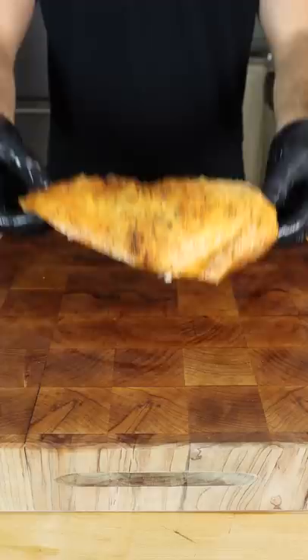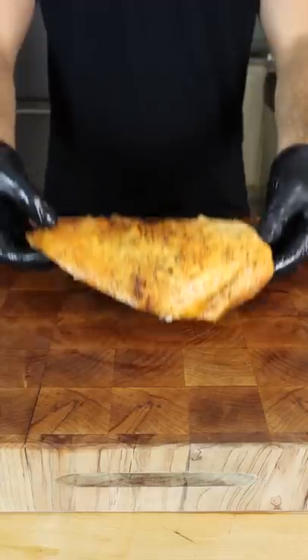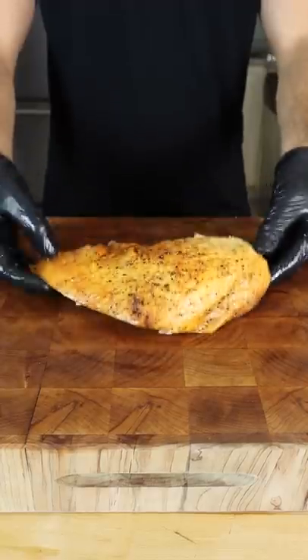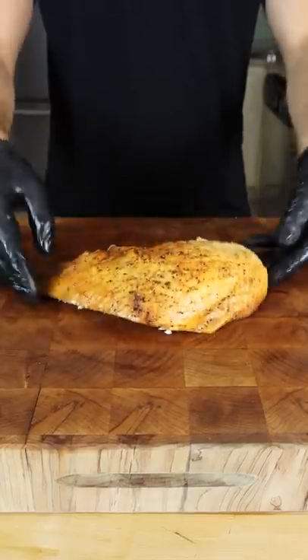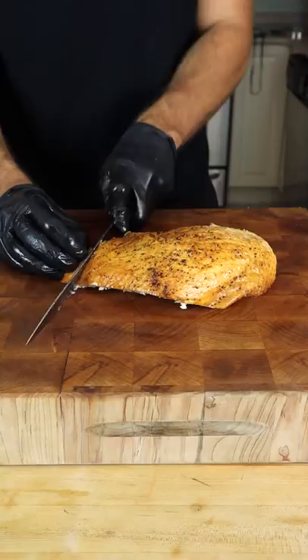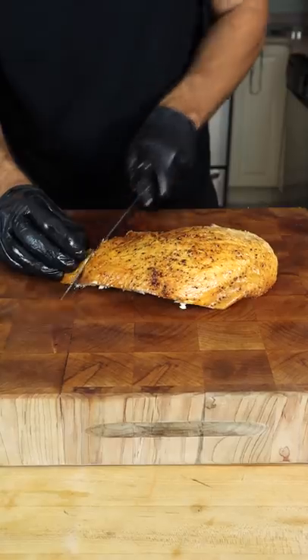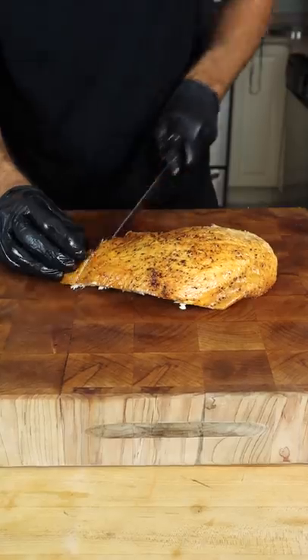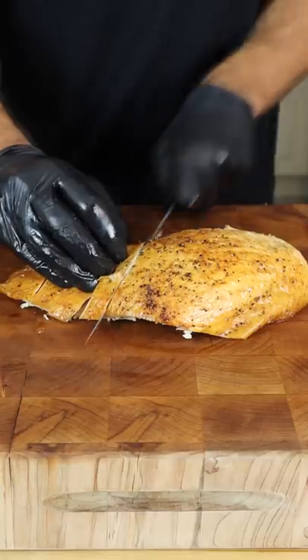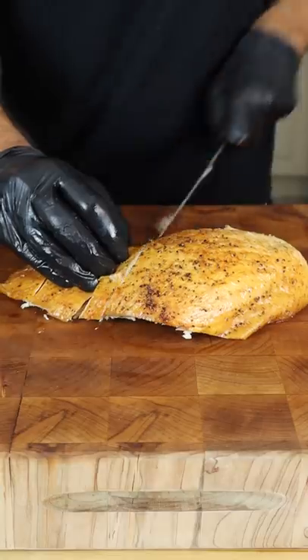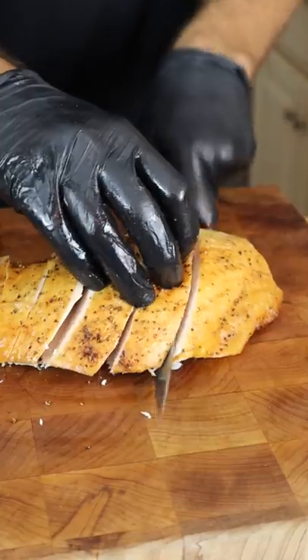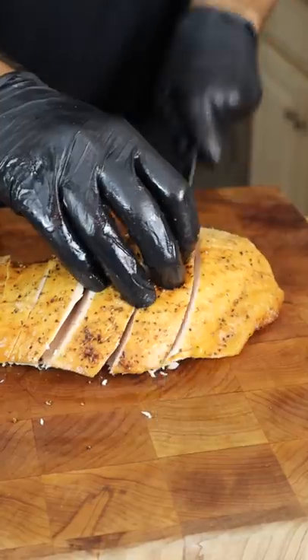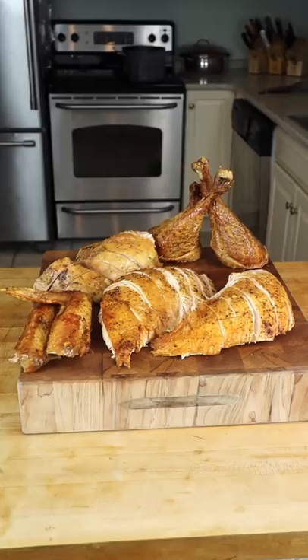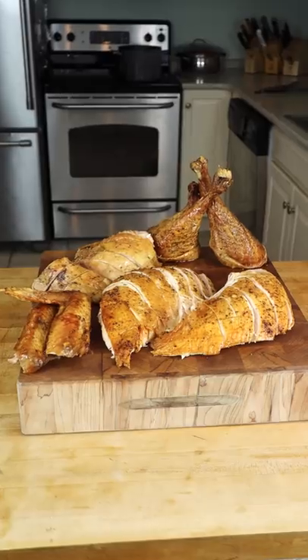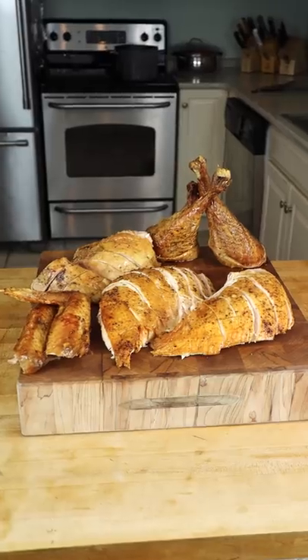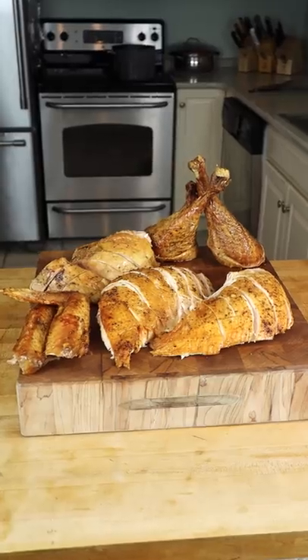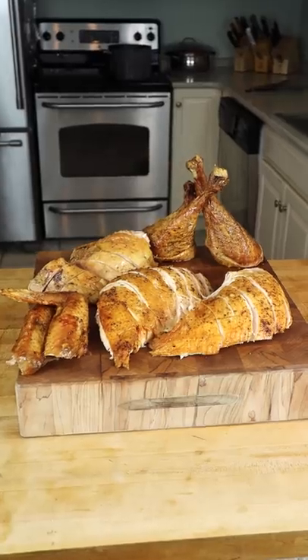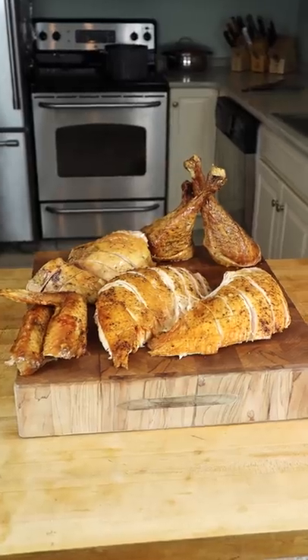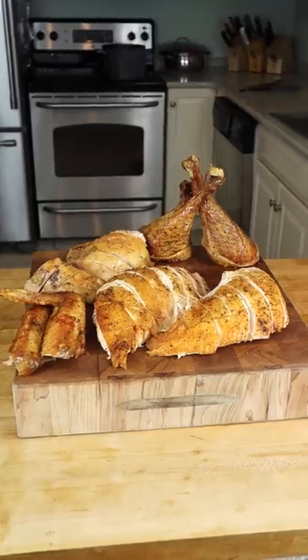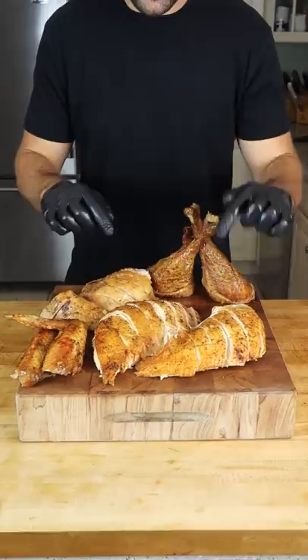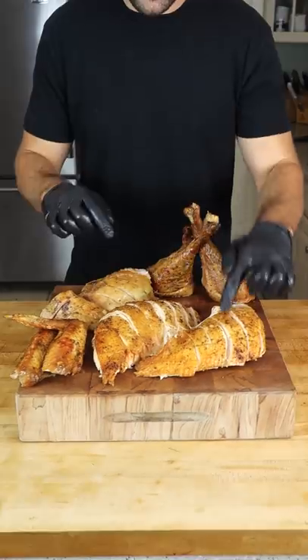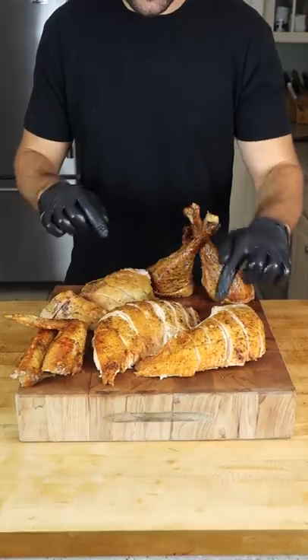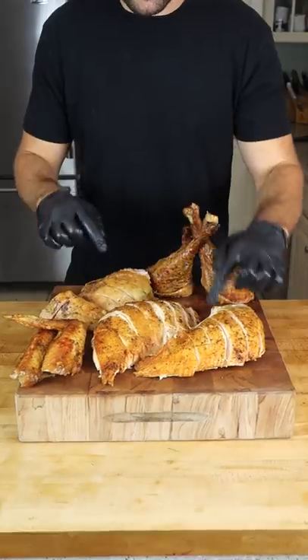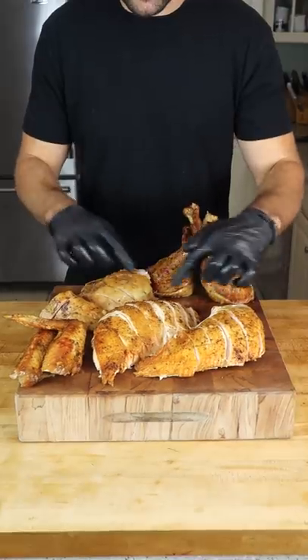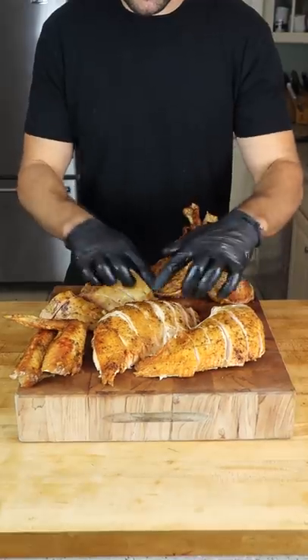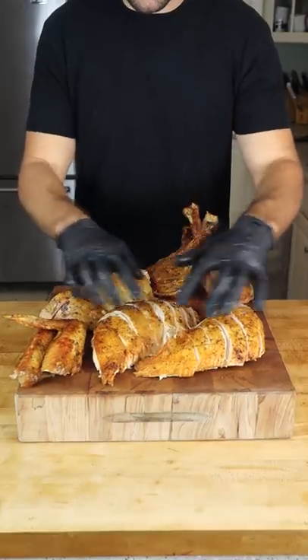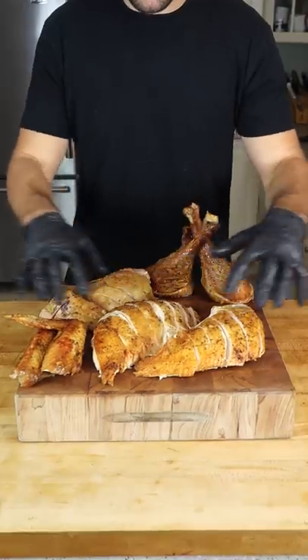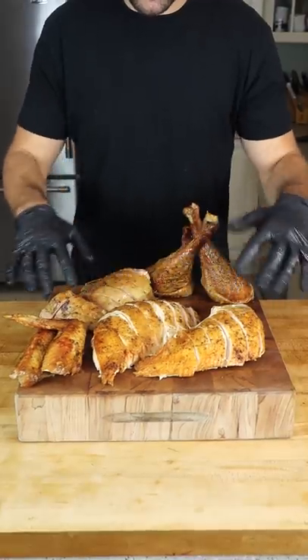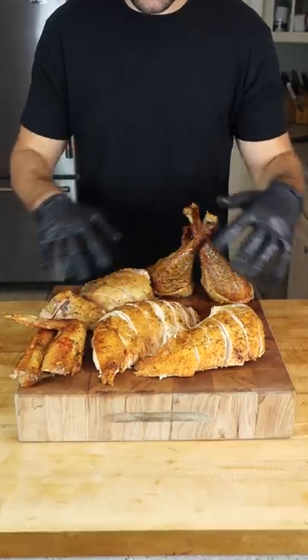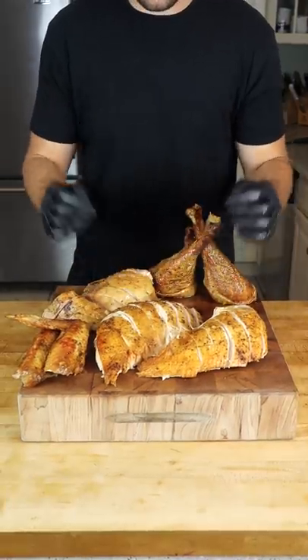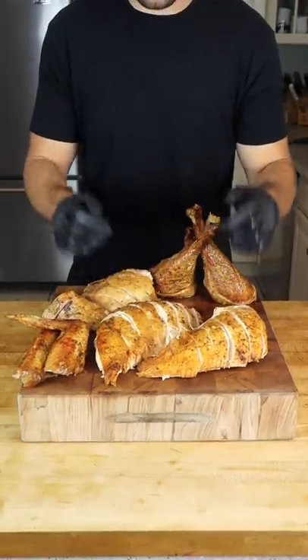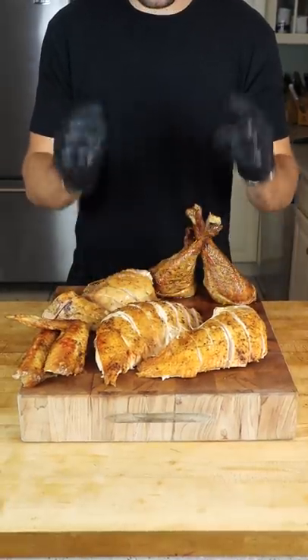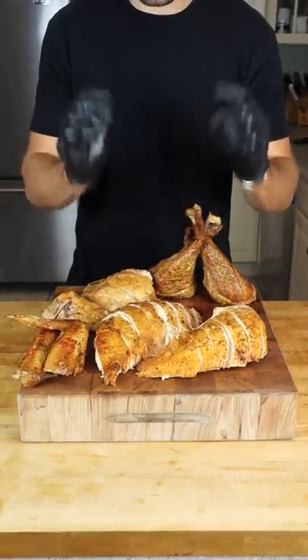Now you can slice against the grain, and you're left with perfect slices of turkey, each topped with skin.